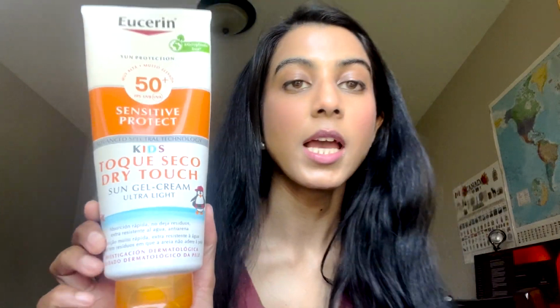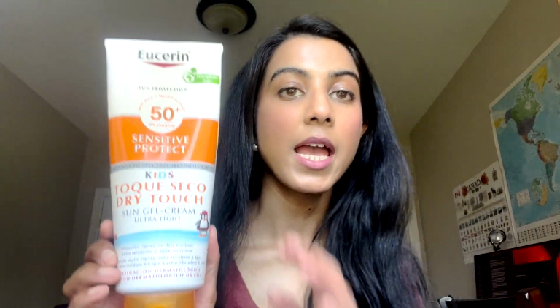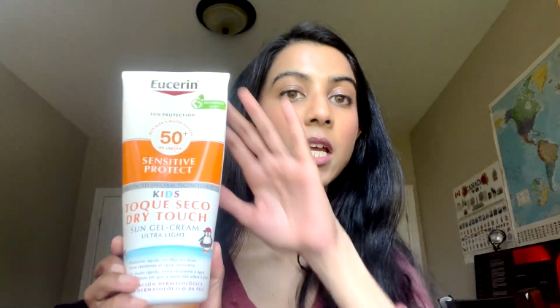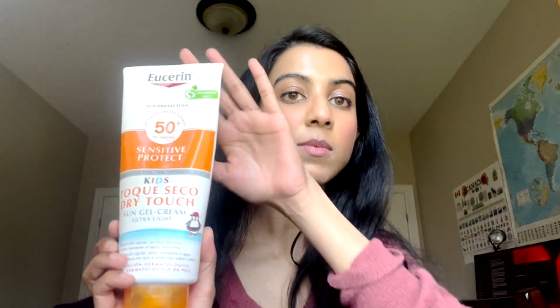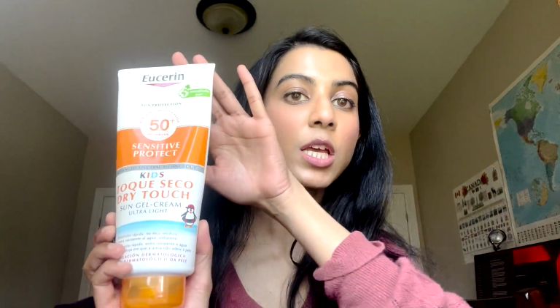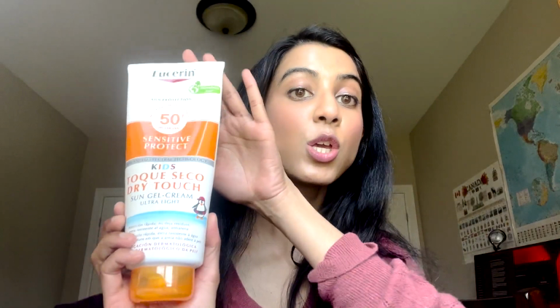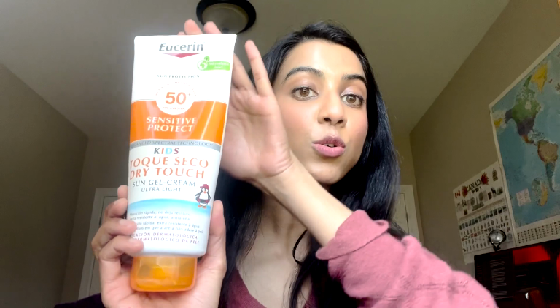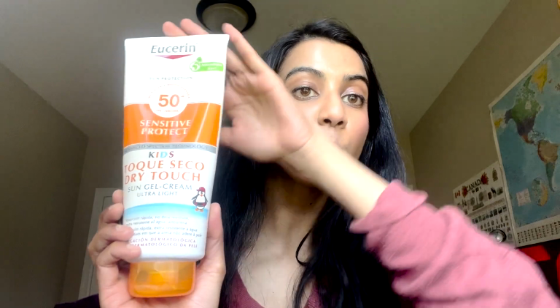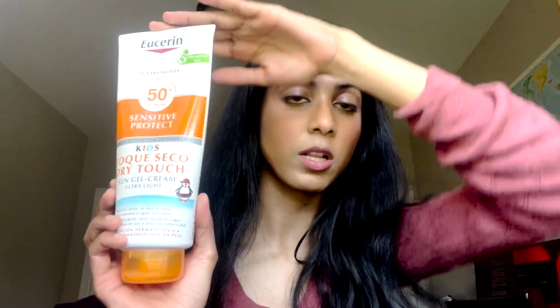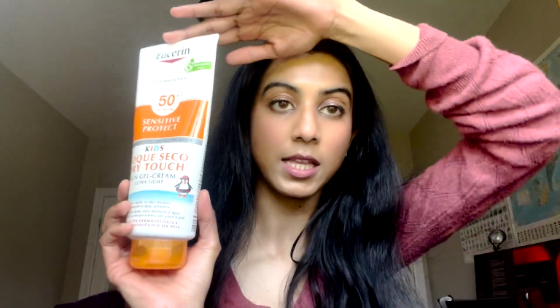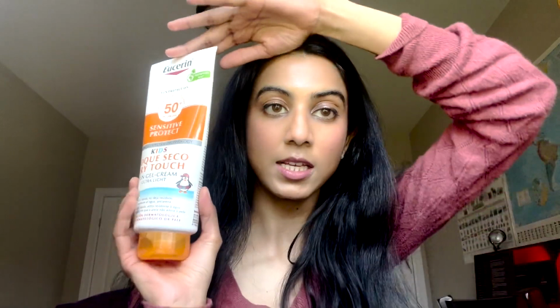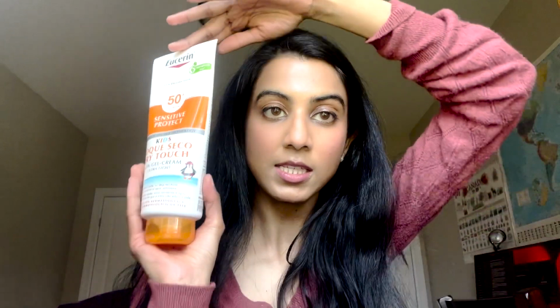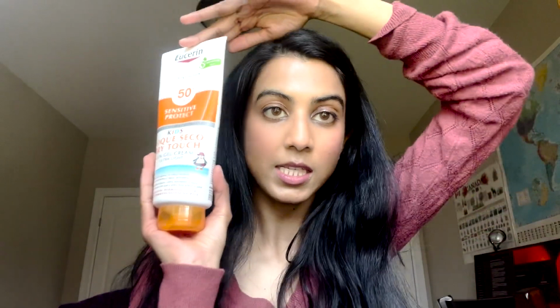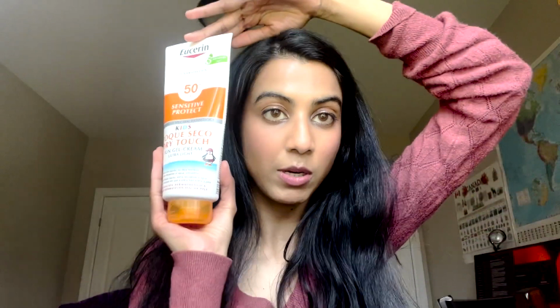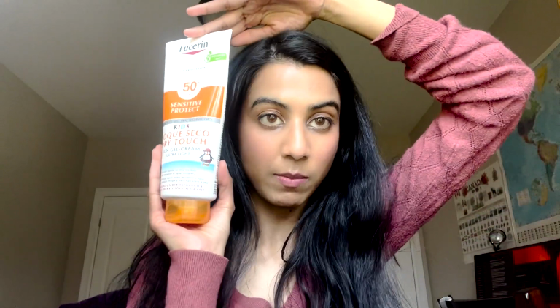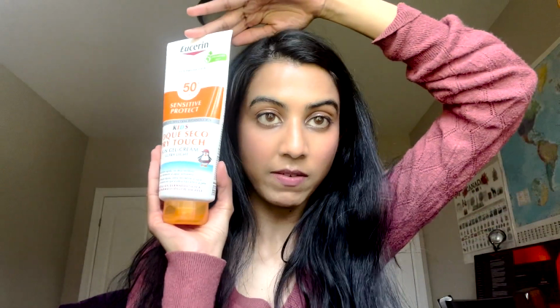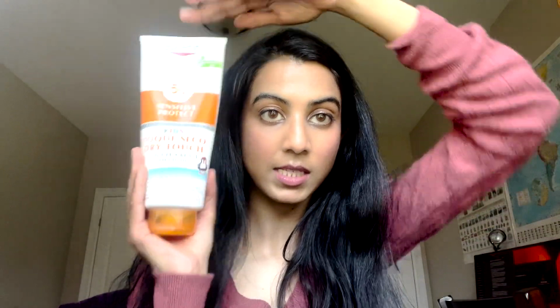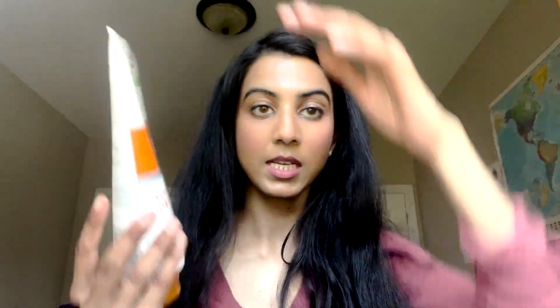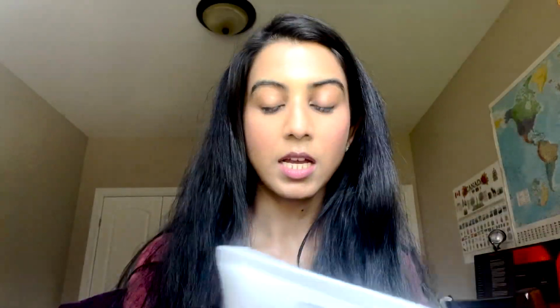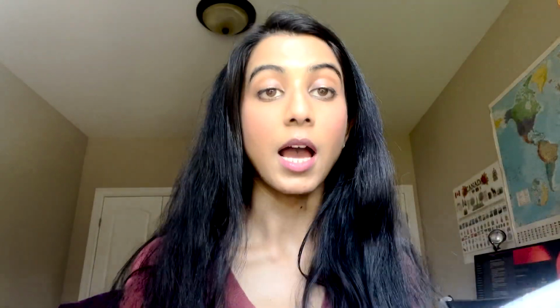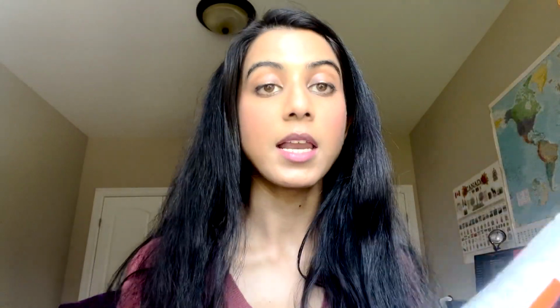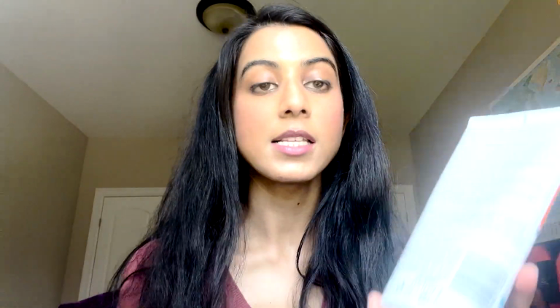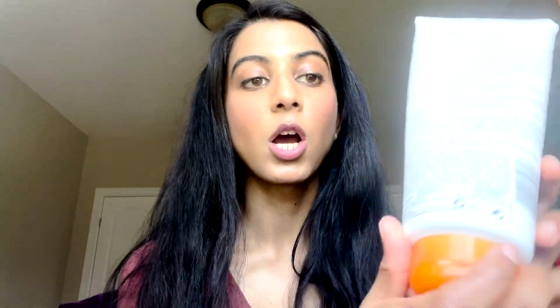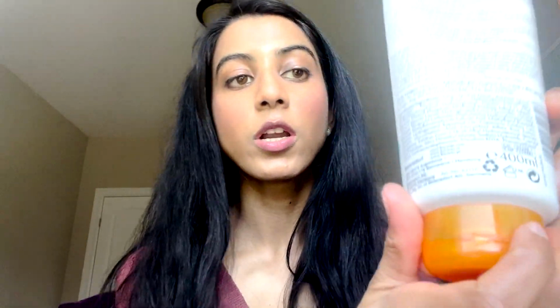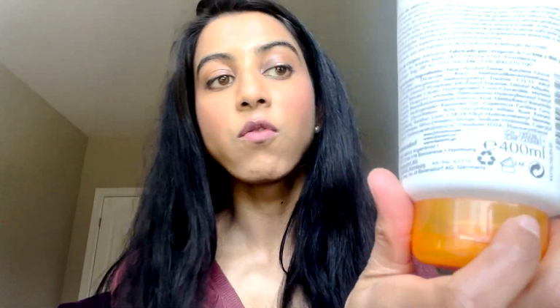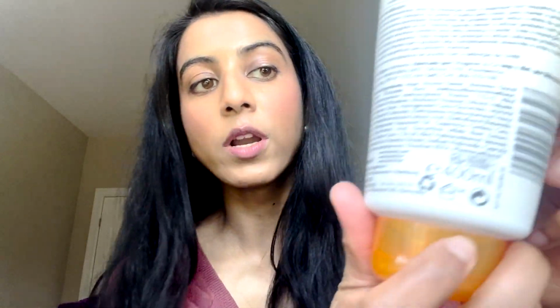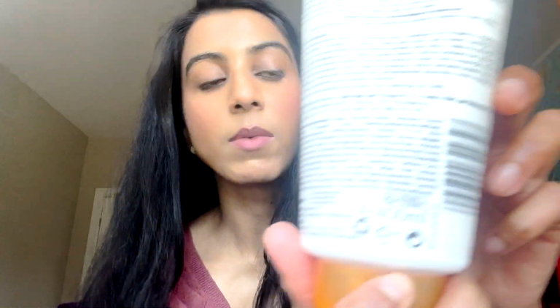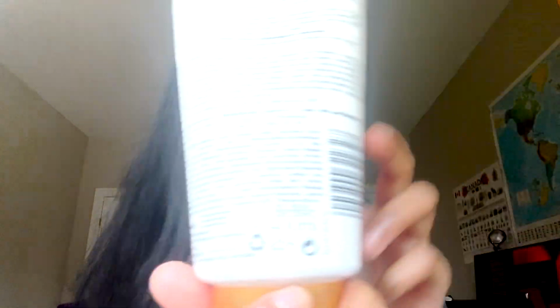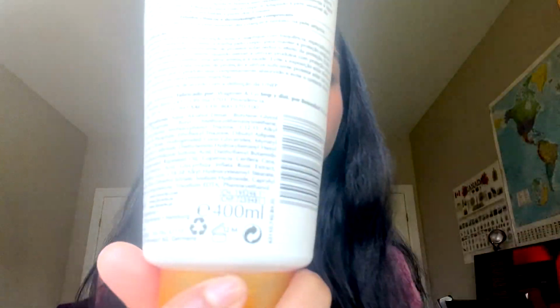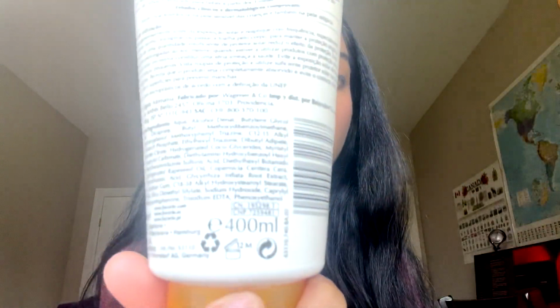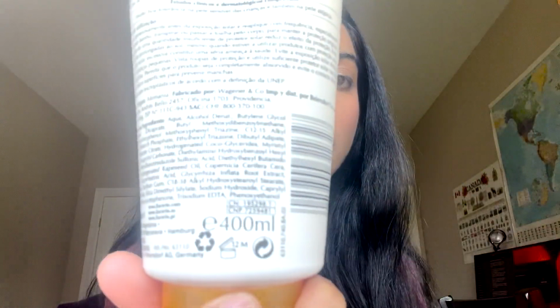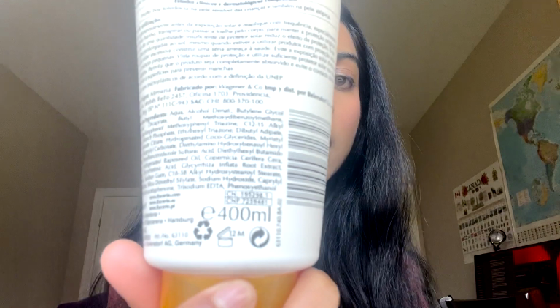It comes in a huge bottle like this. It's bigger than my face. It has 140 ml of product in it.